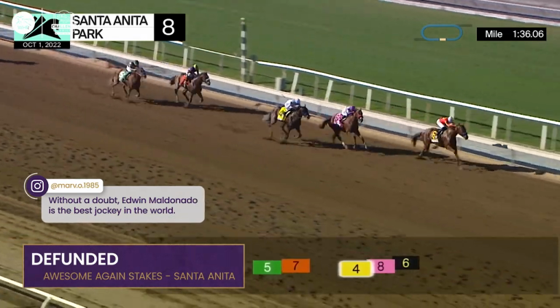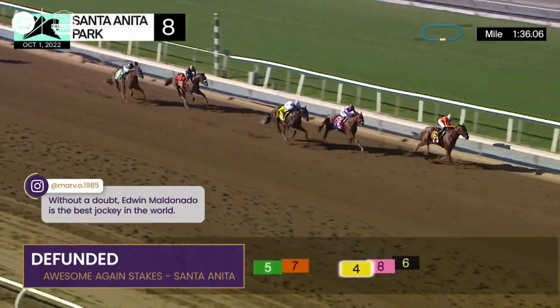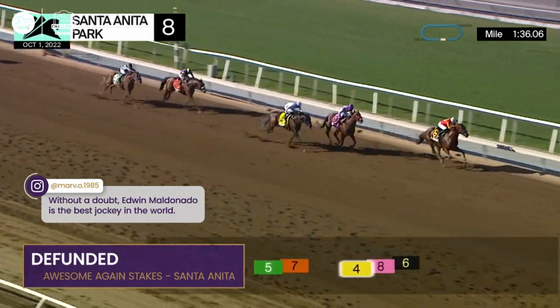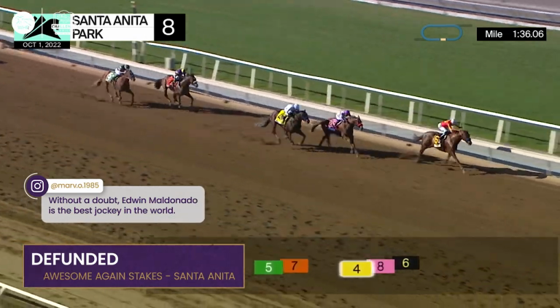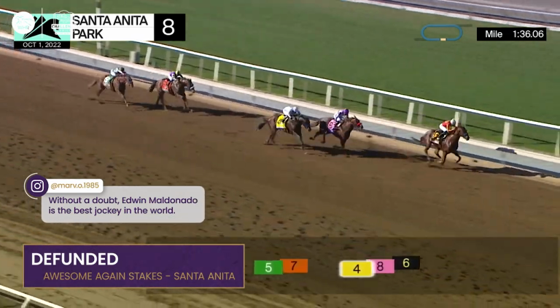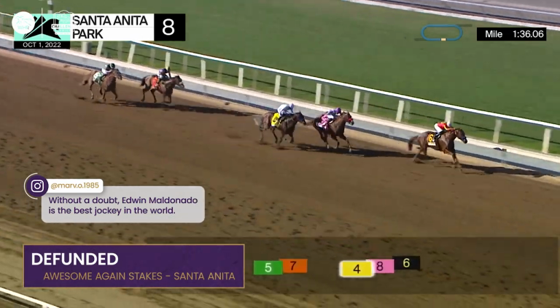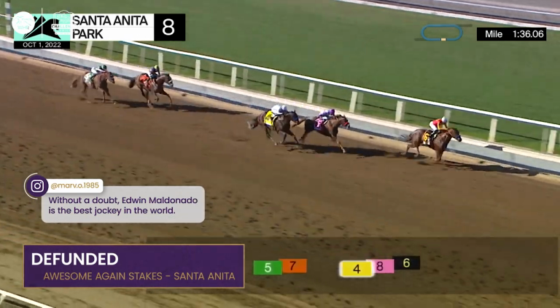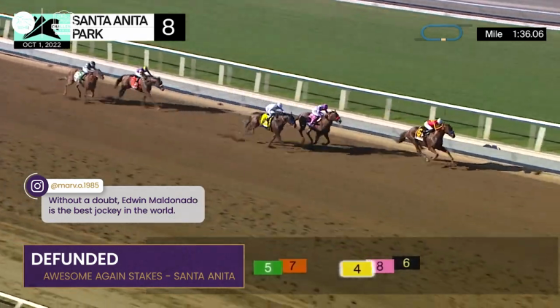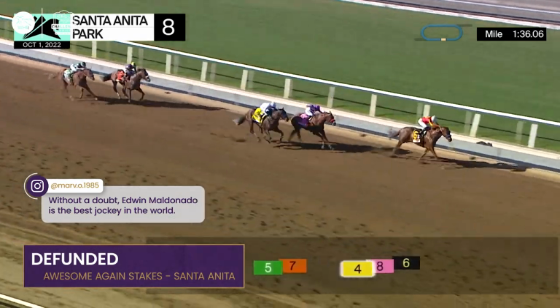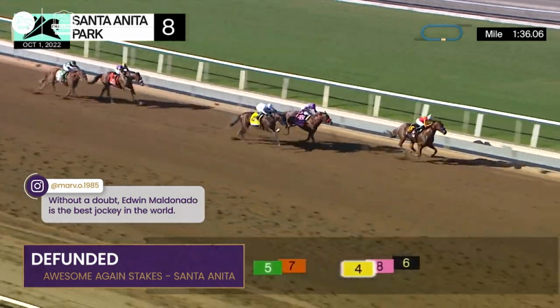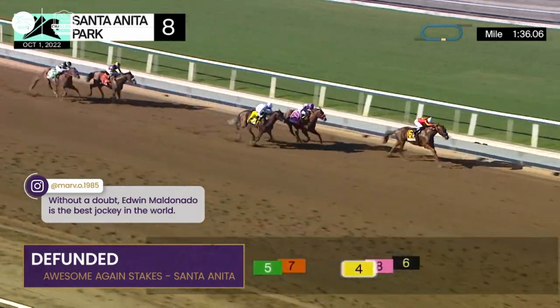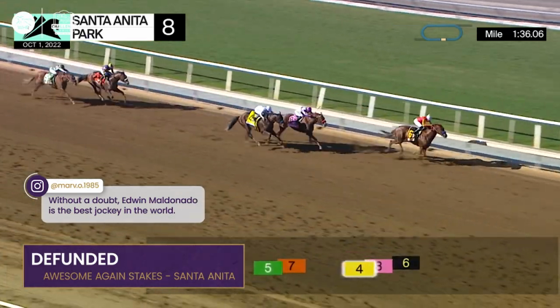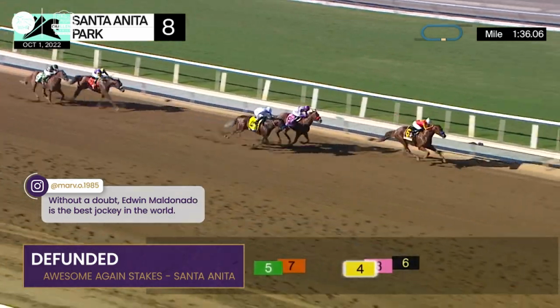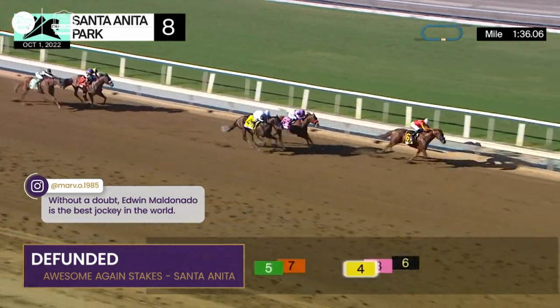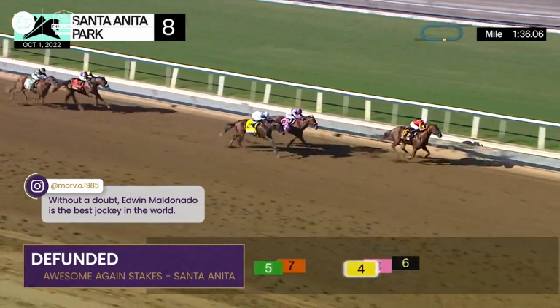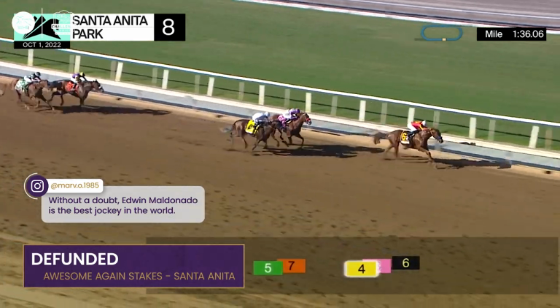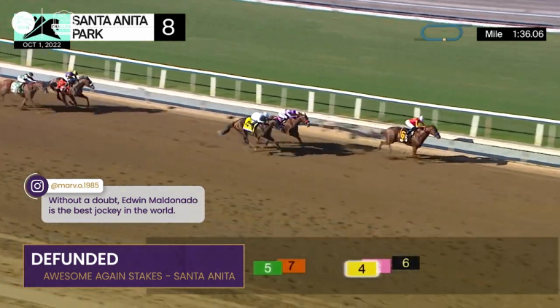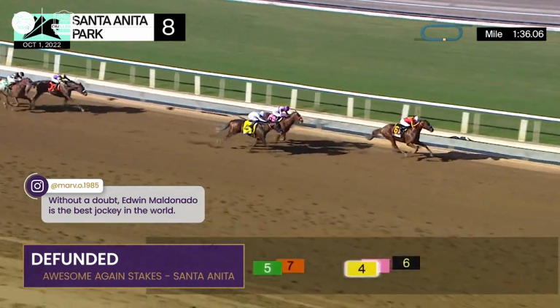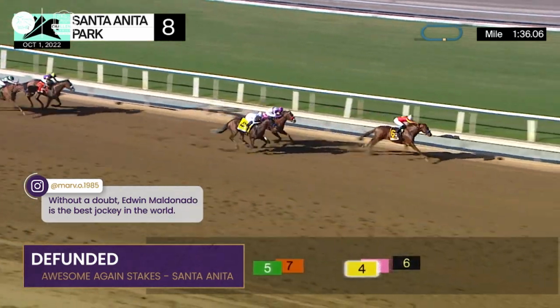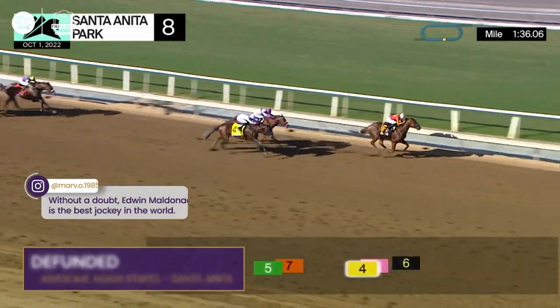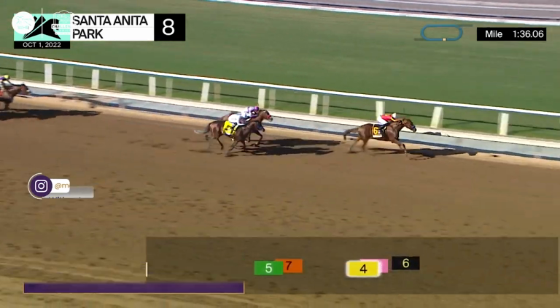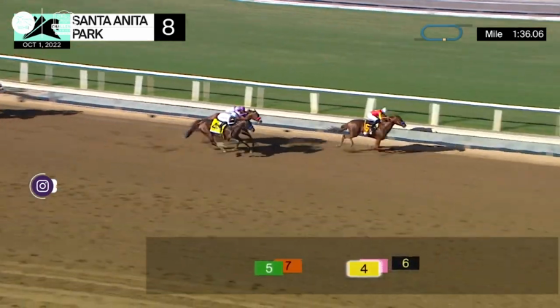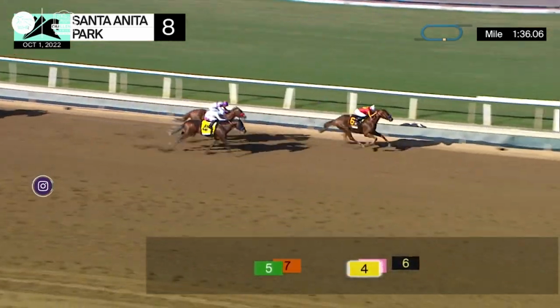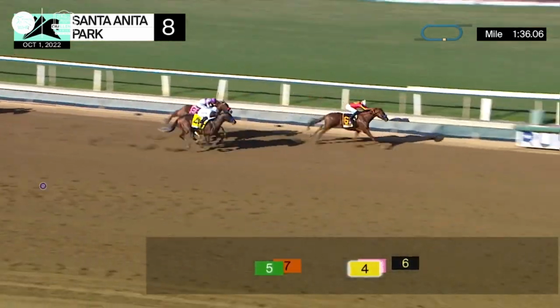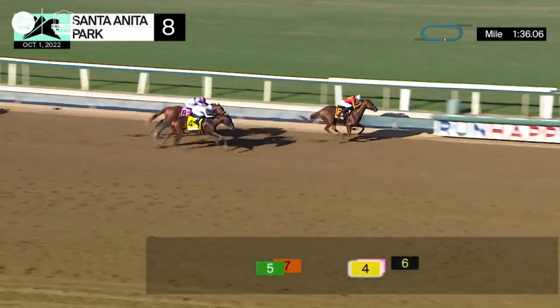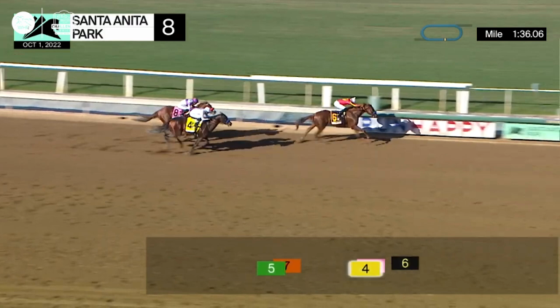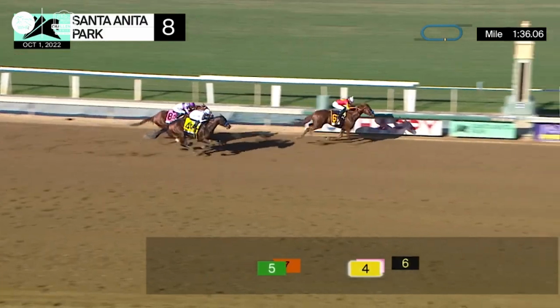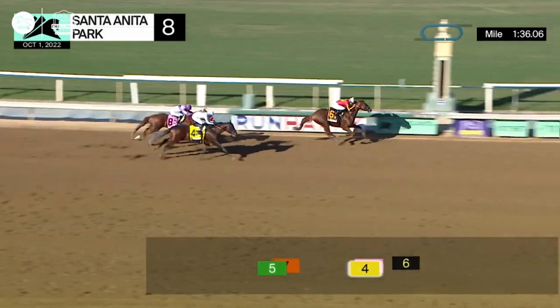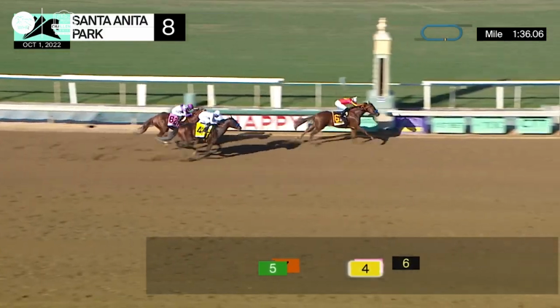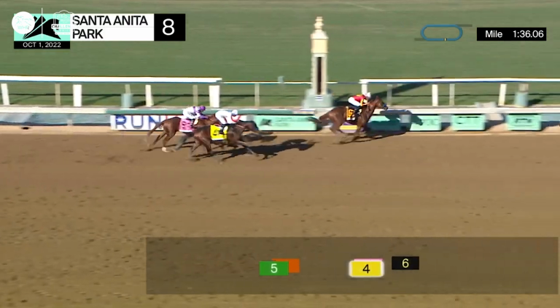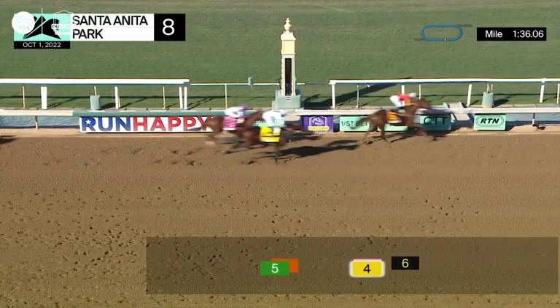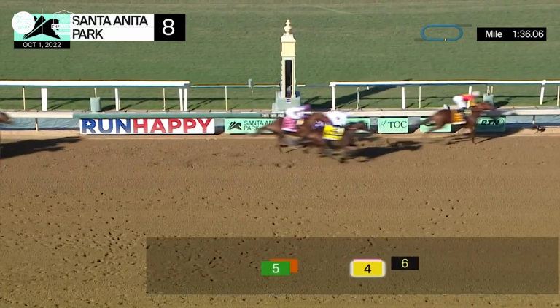Country Grammar grinding away on the outside, Defunded with a two-length lead close to home — and it will be Defunded under Edwin Maldonado.